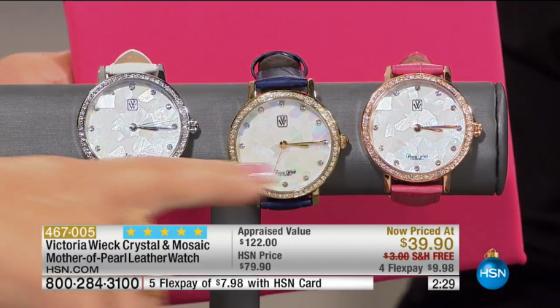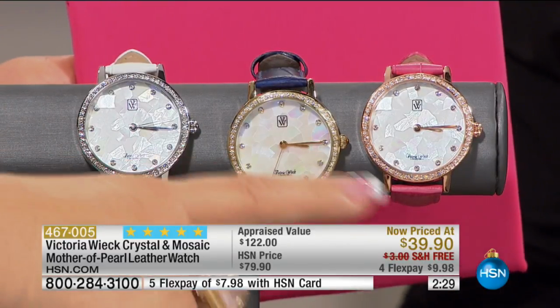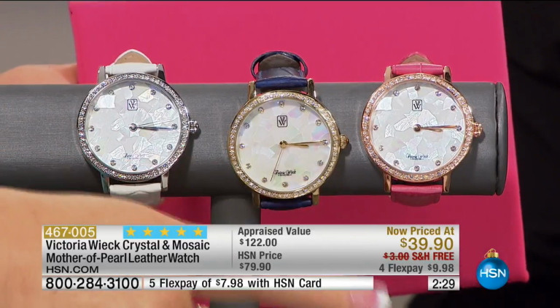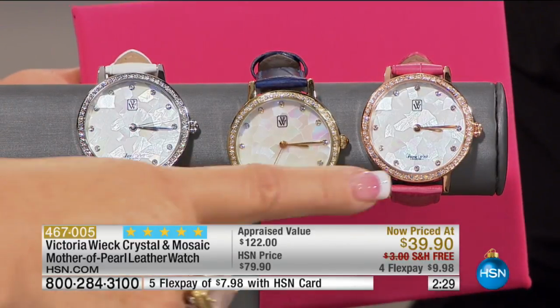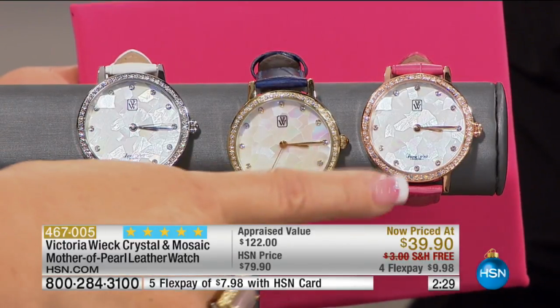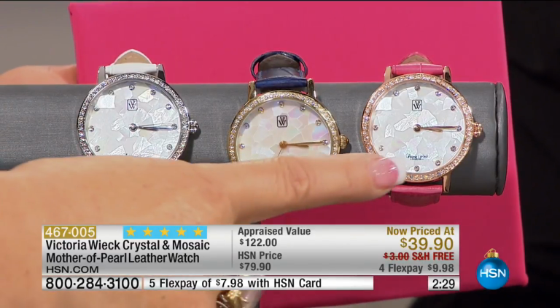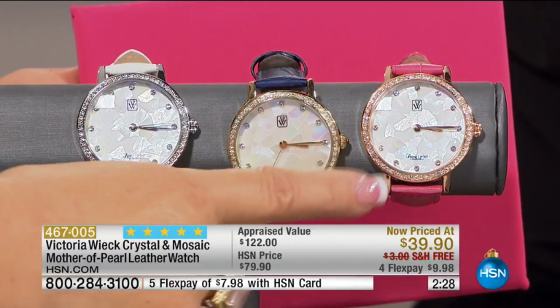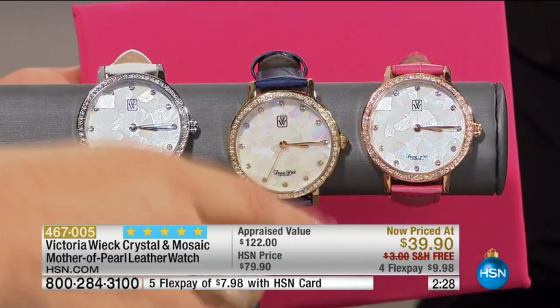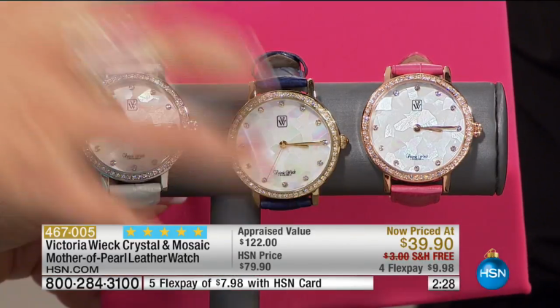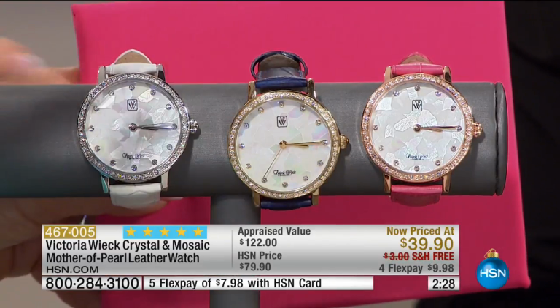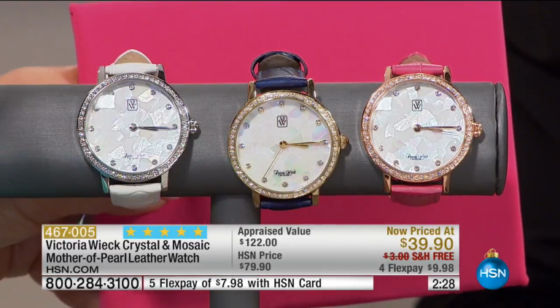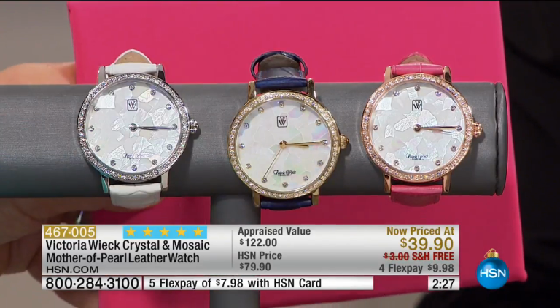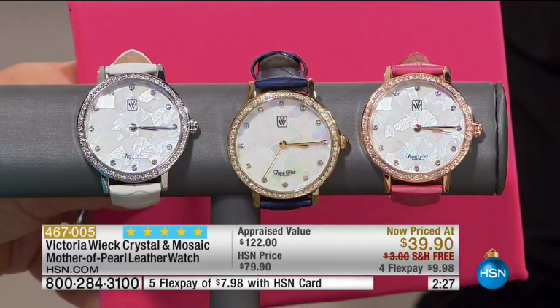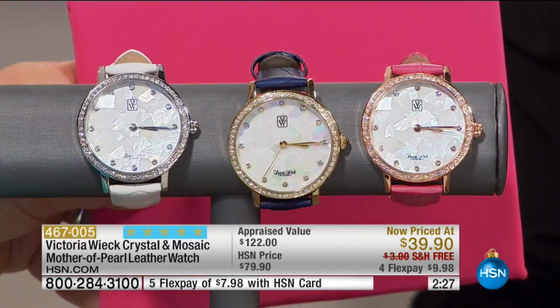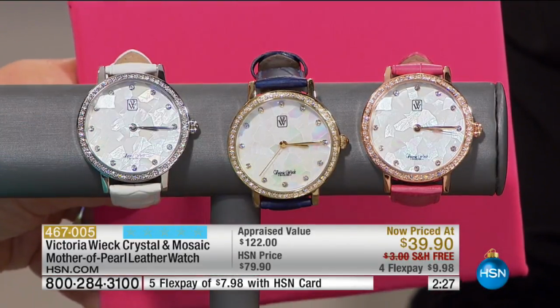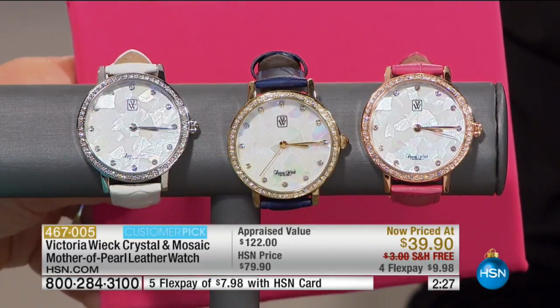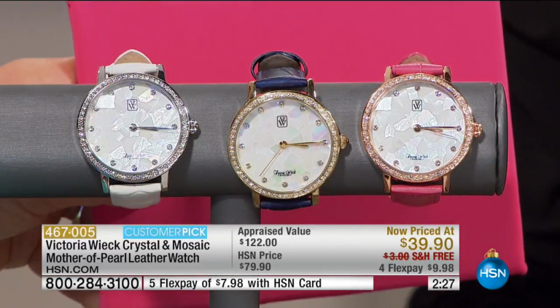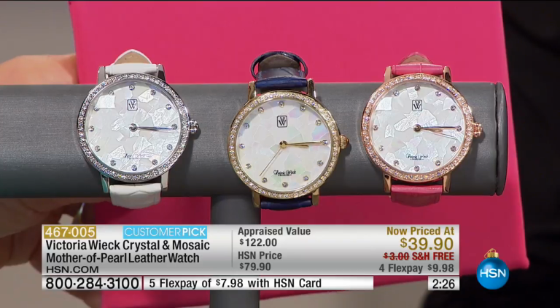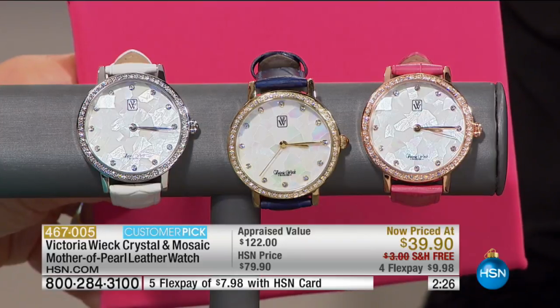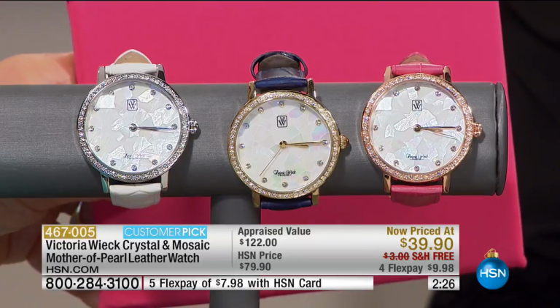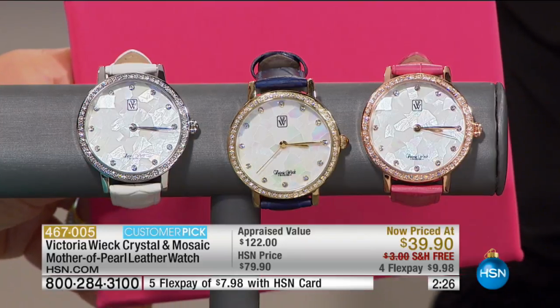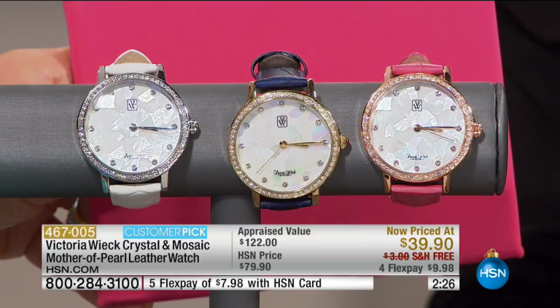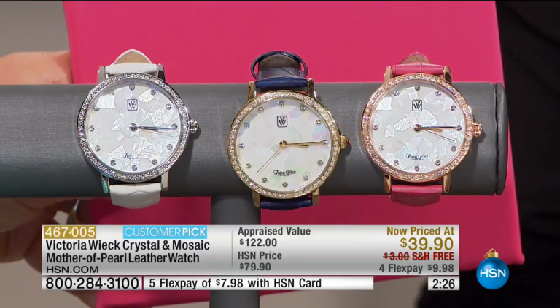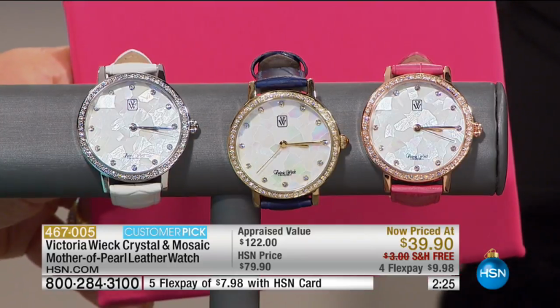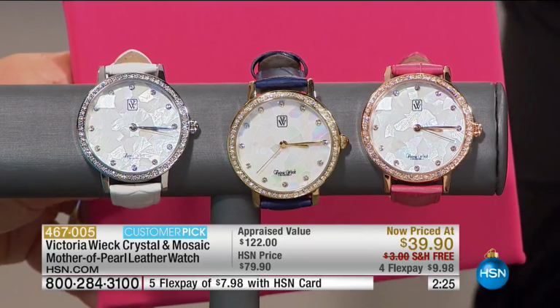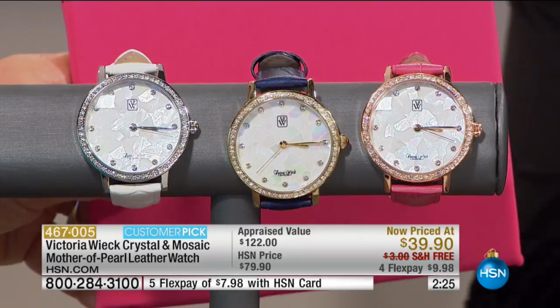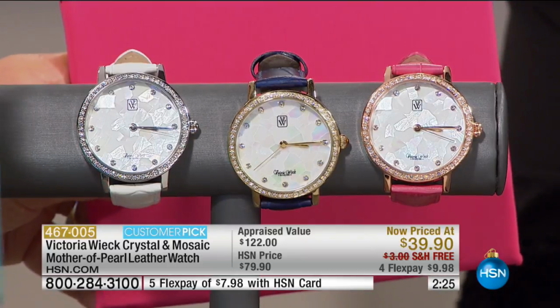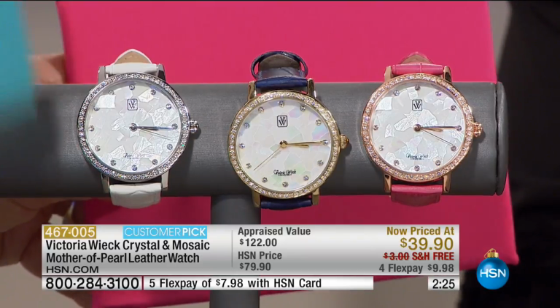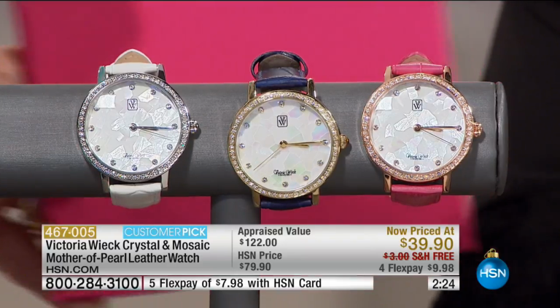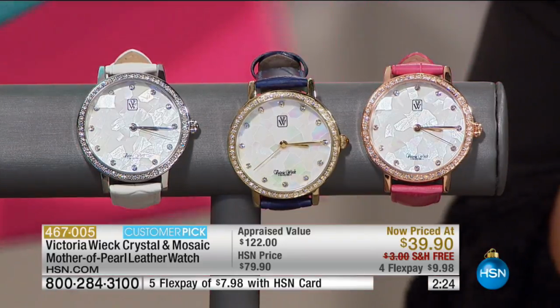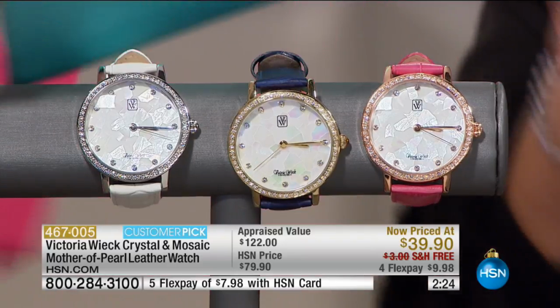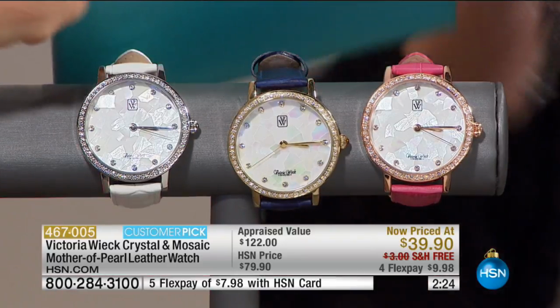Look at the dial here — it is so interesting because it's almost like this mosaic color dial.